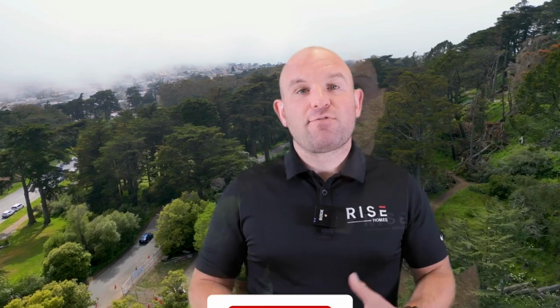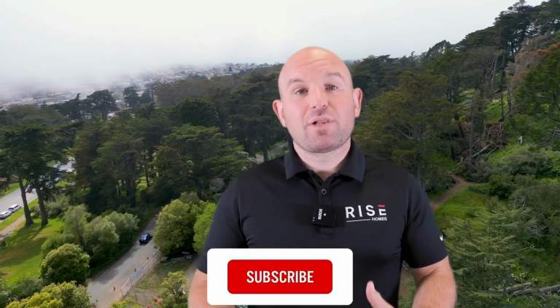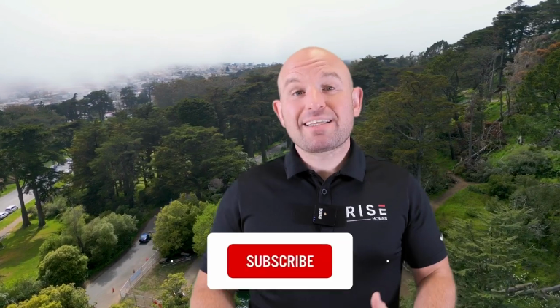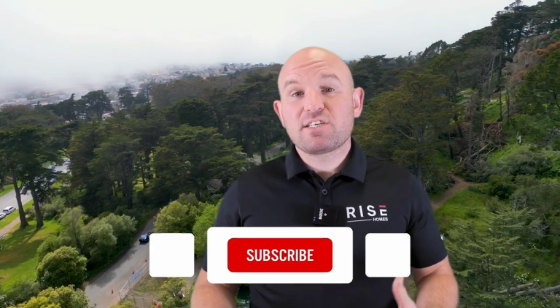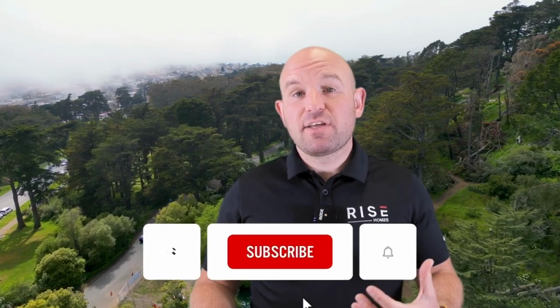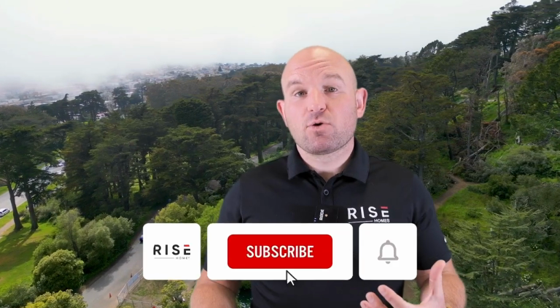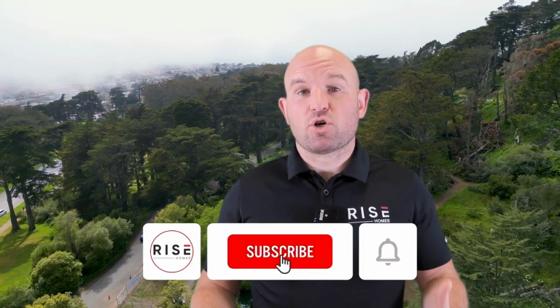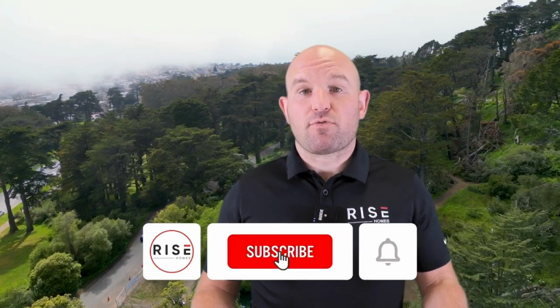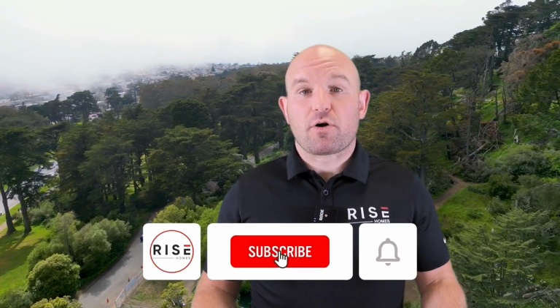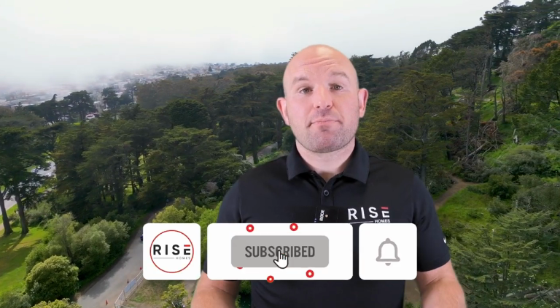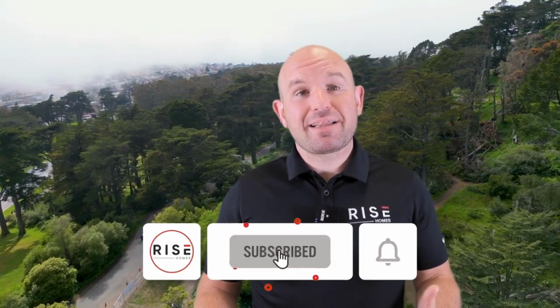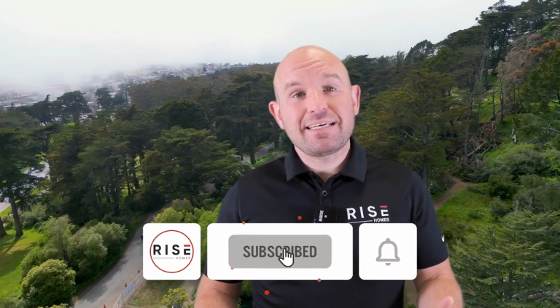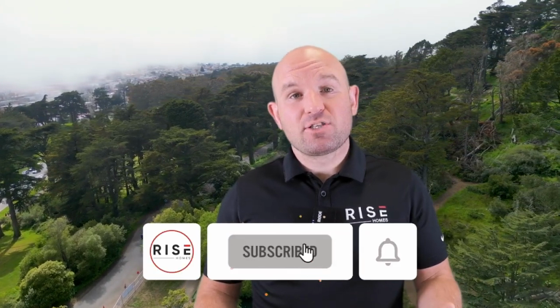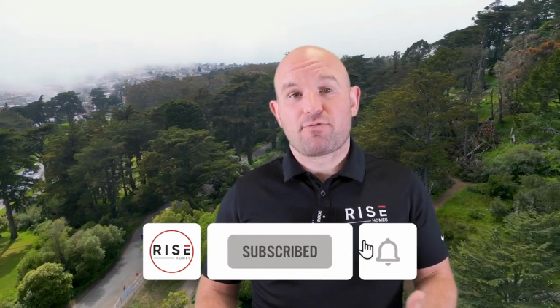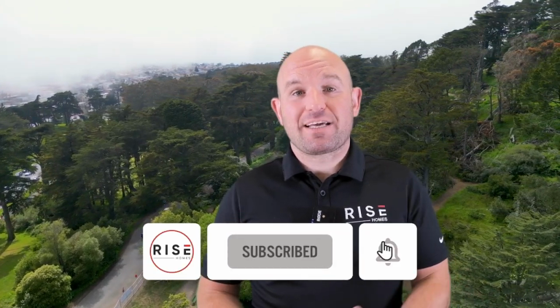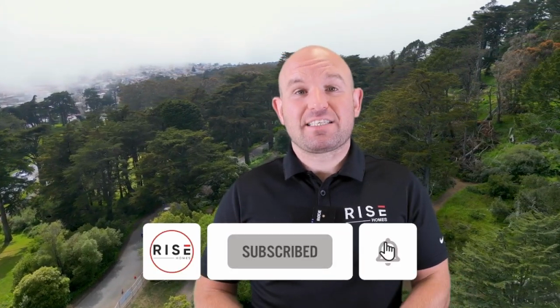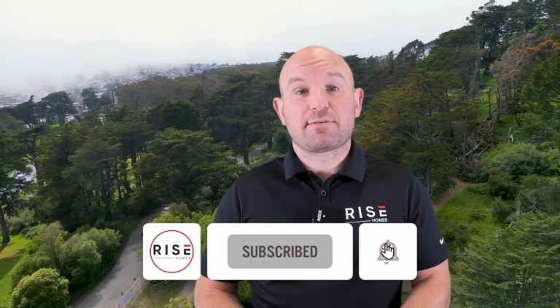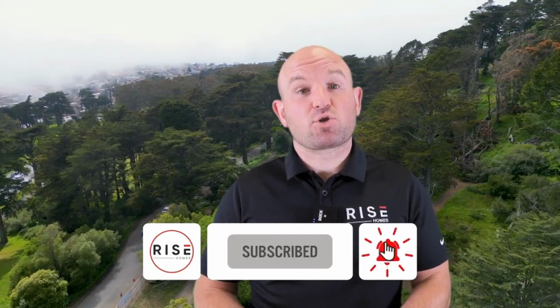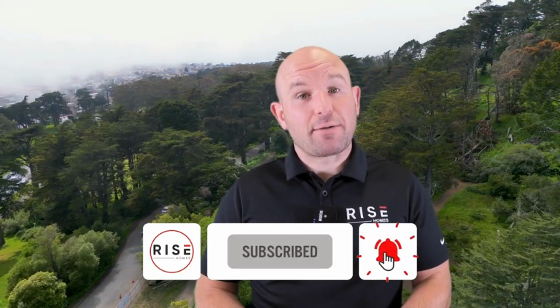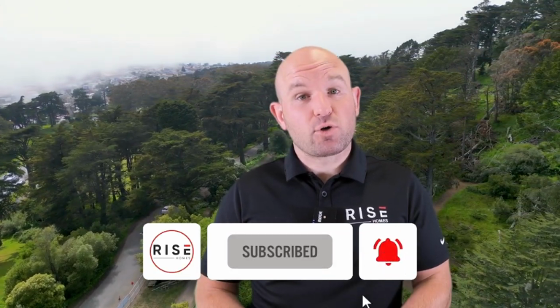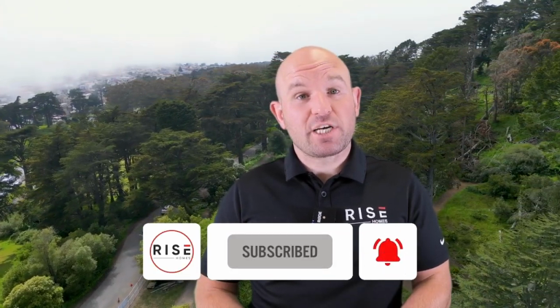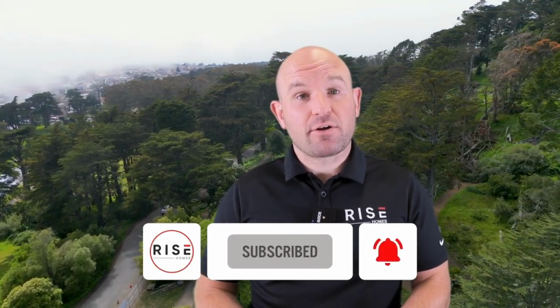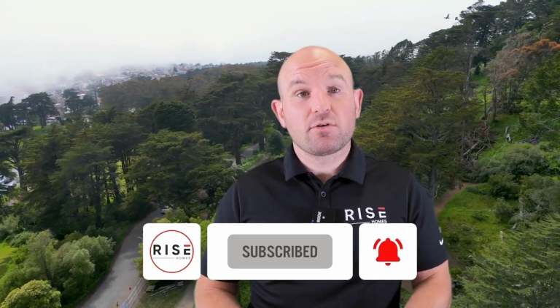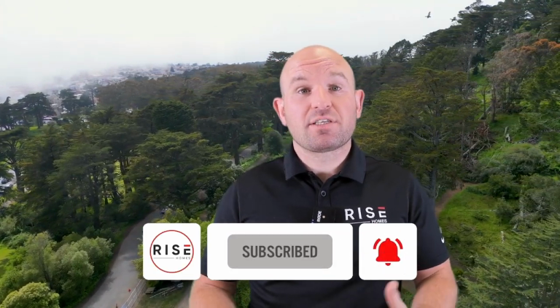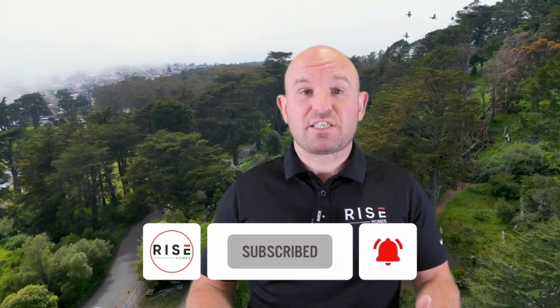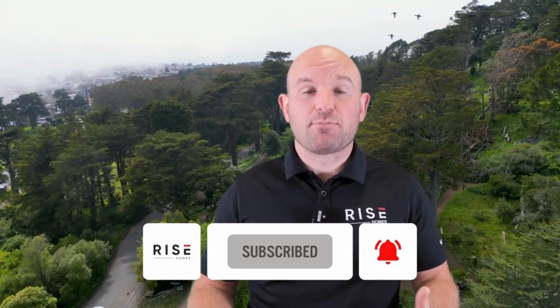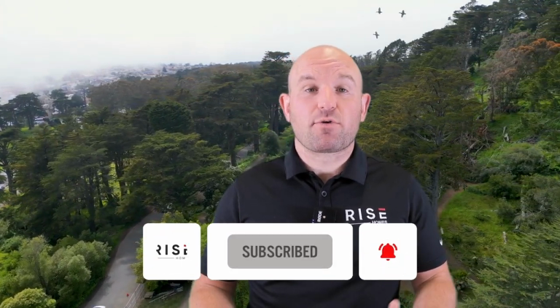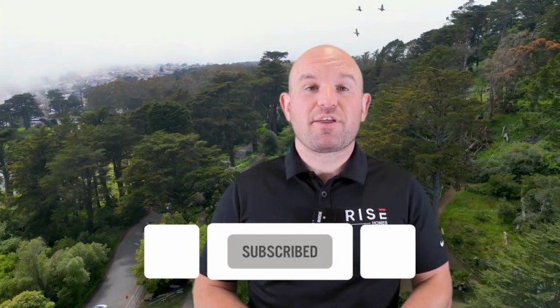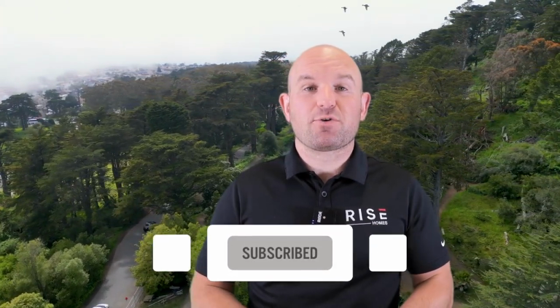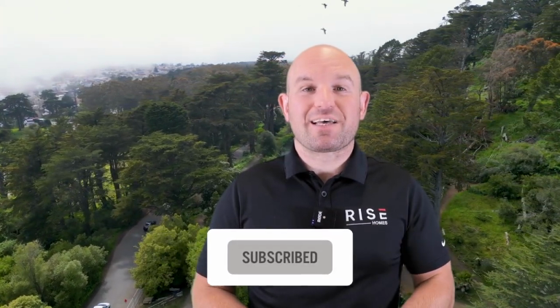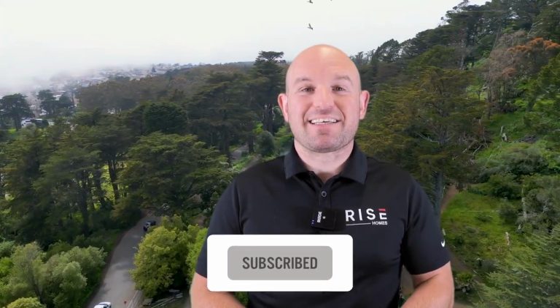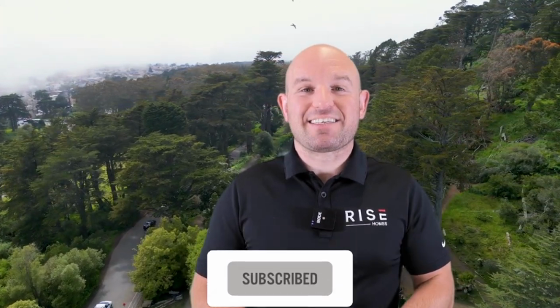If you like this video so far, please don't forget to subscribe to our channel to see more videos like this.